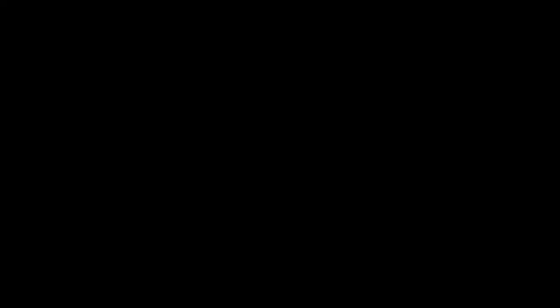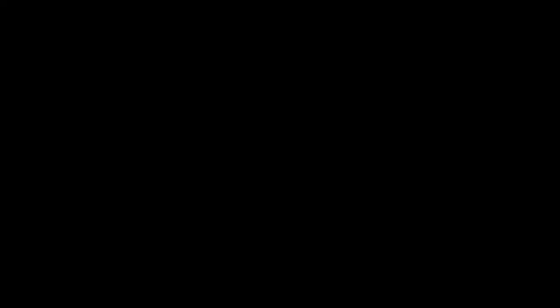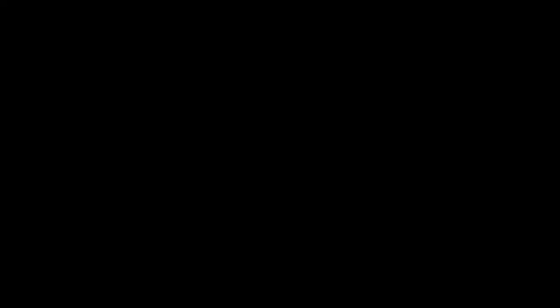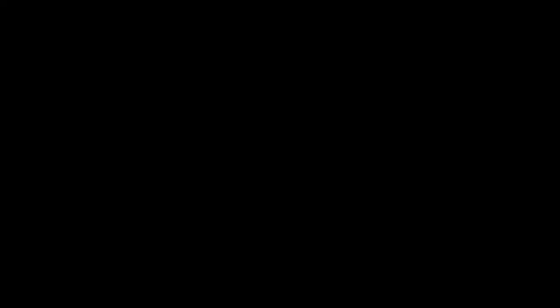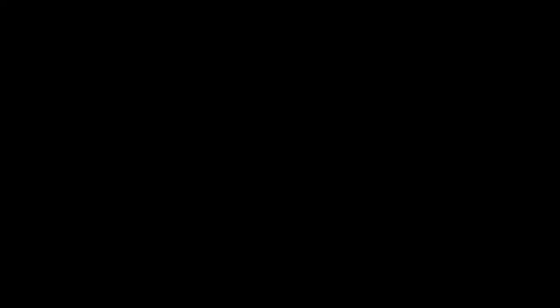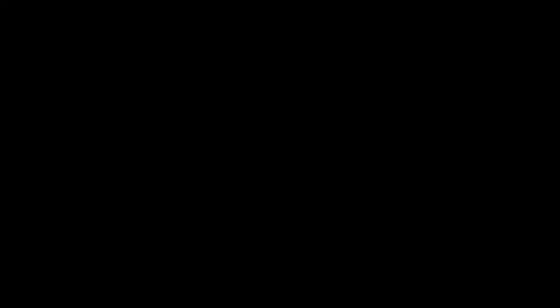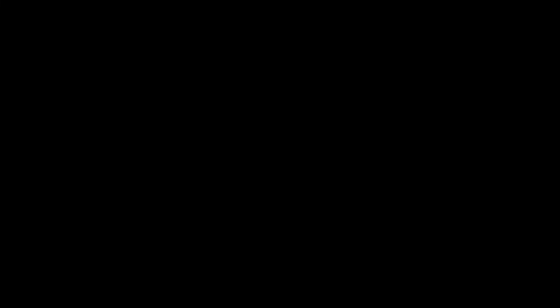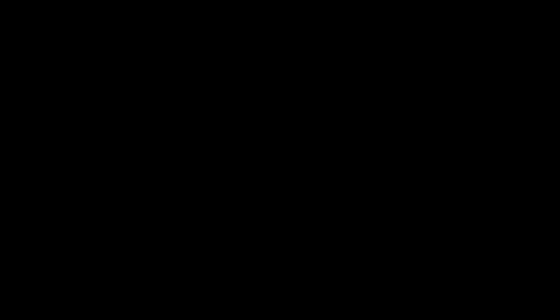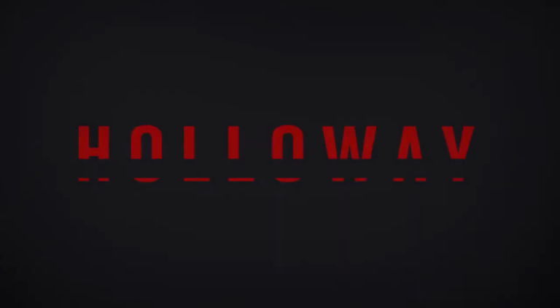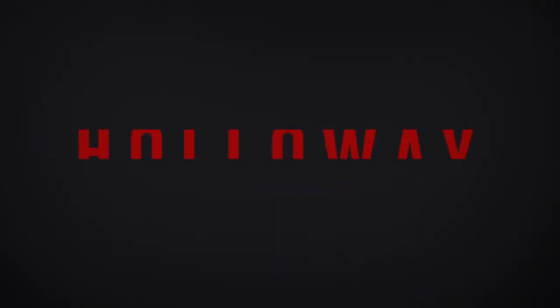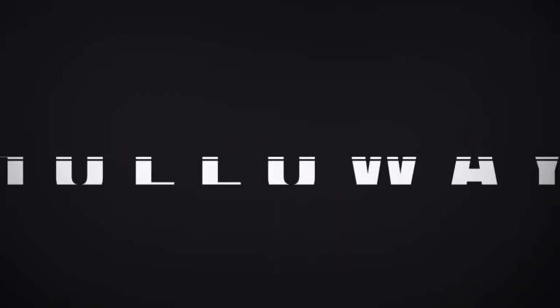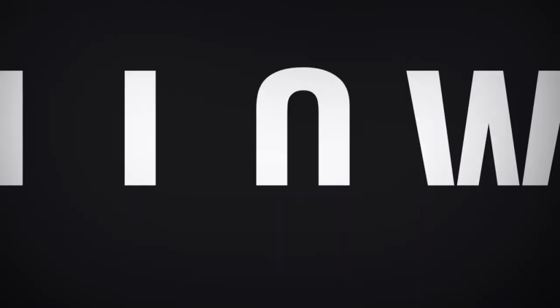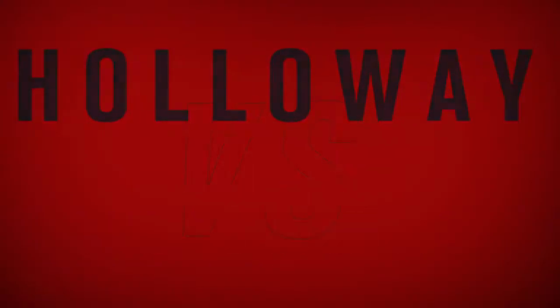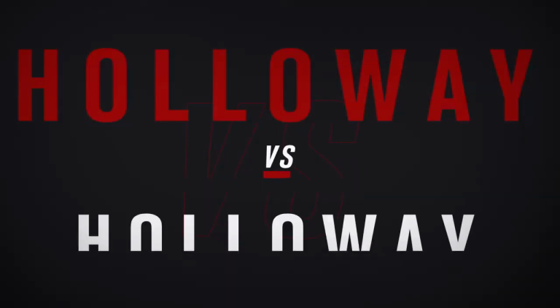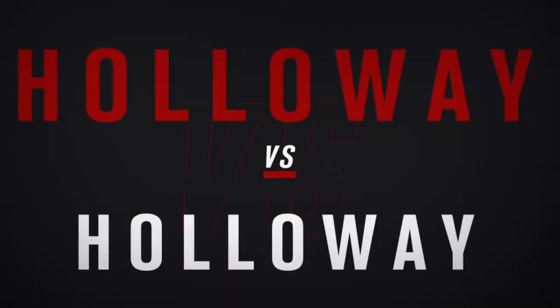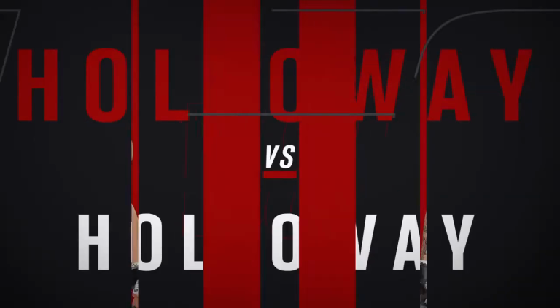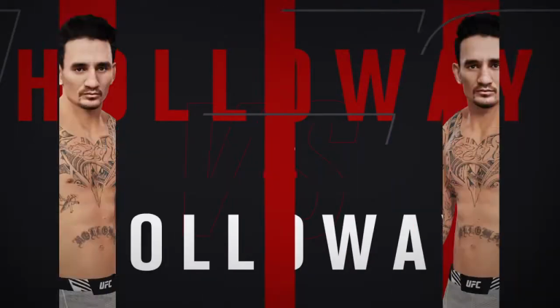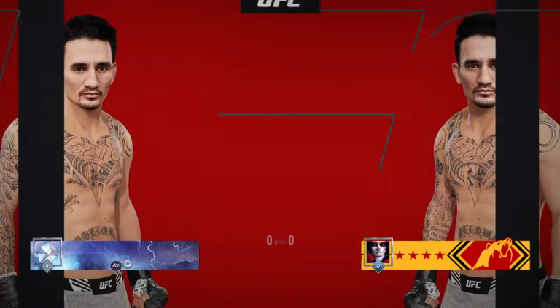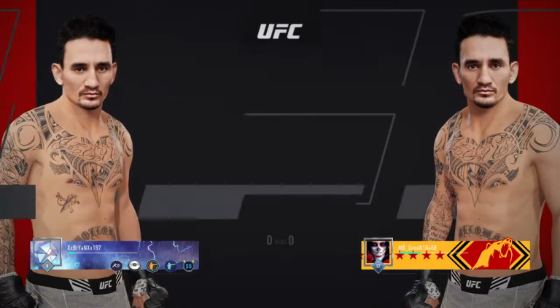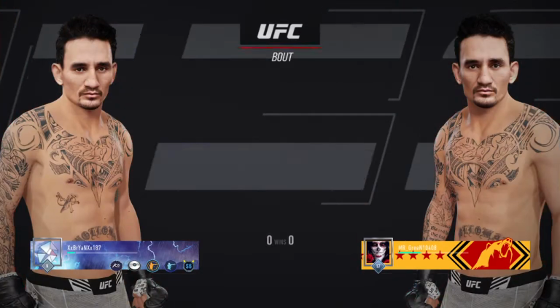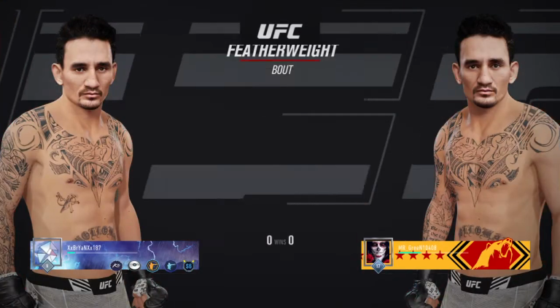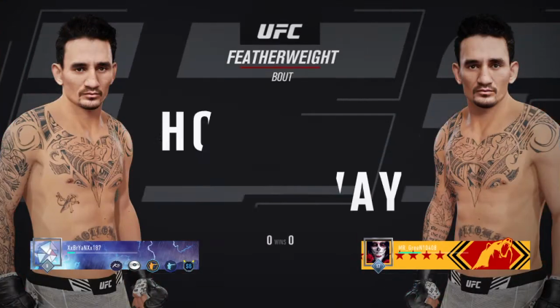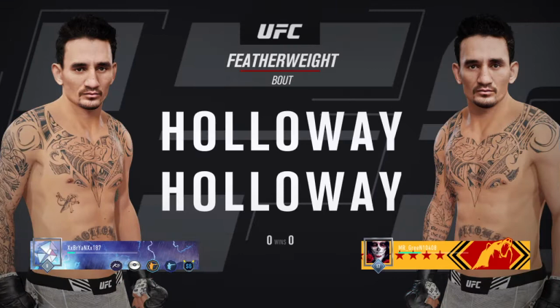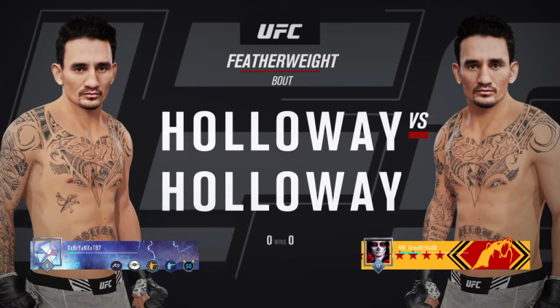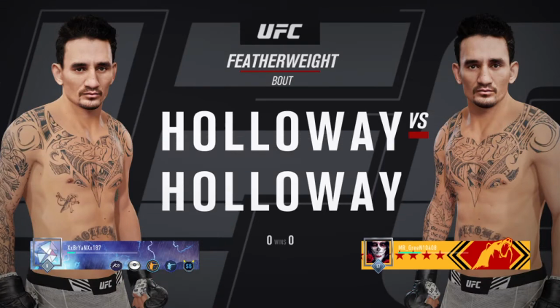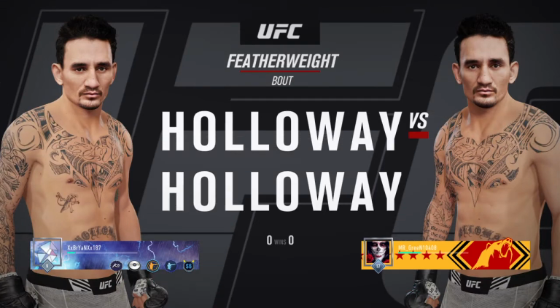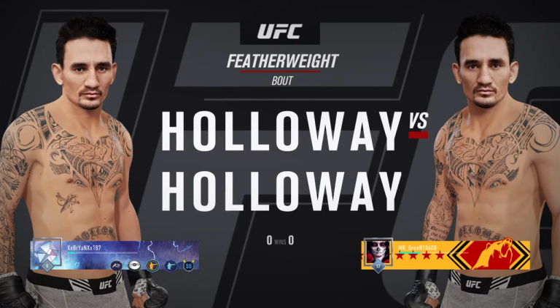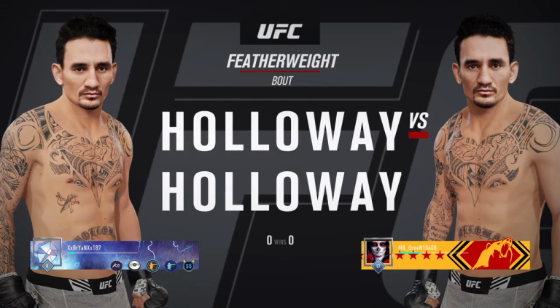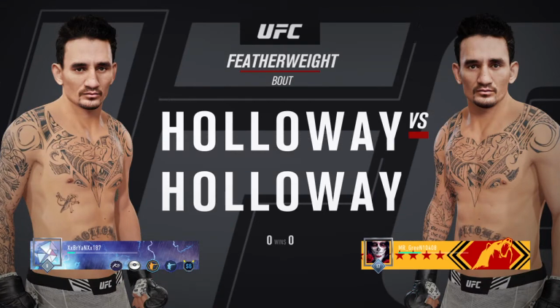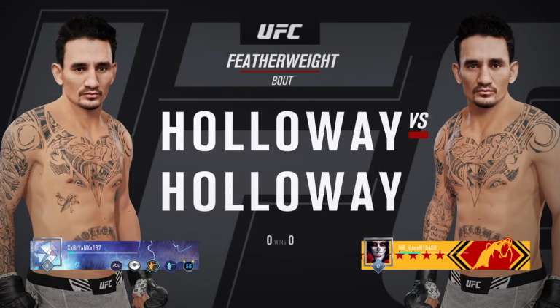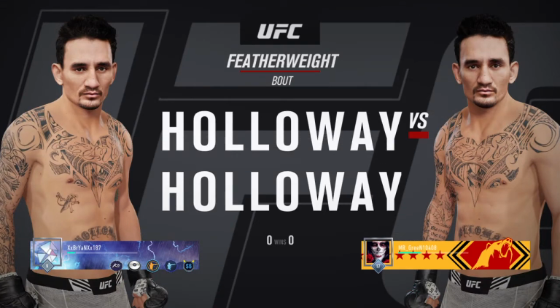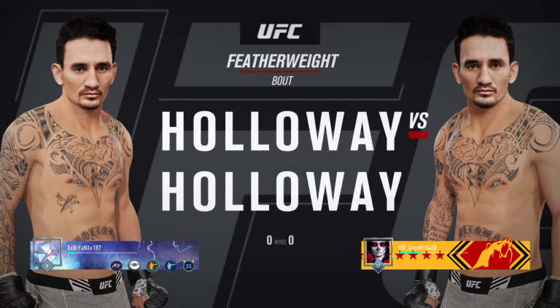Coming up next, it is a featherweight matchup featuring Max Holloway.